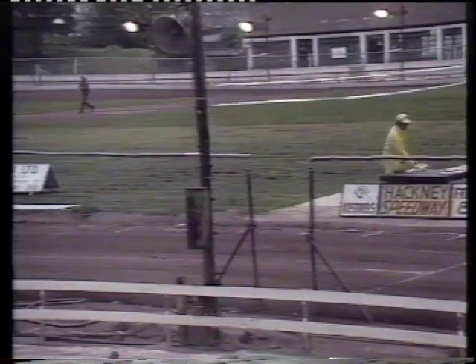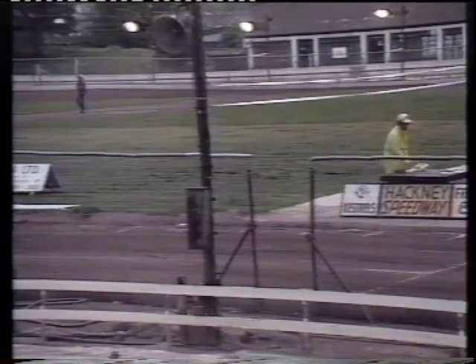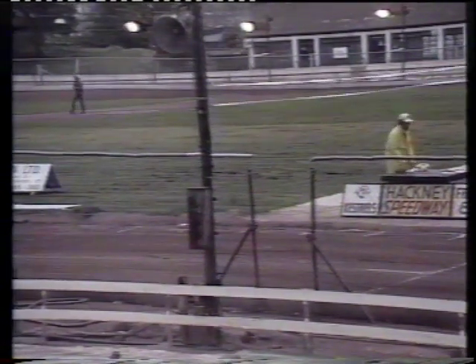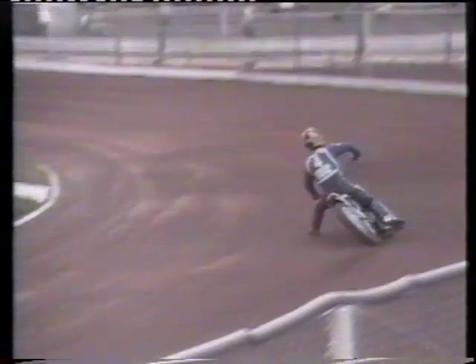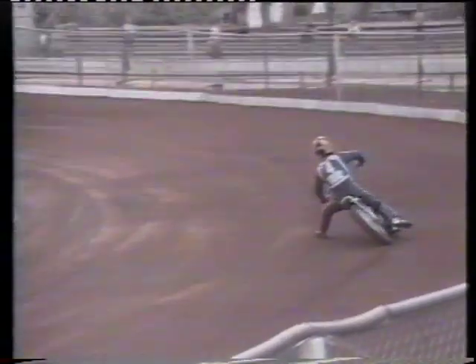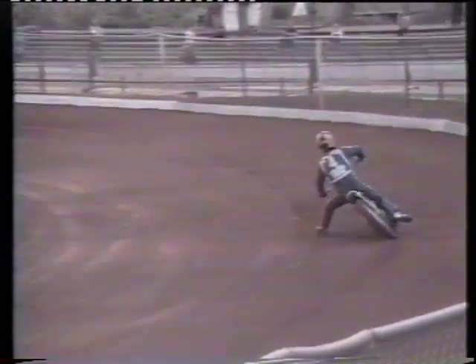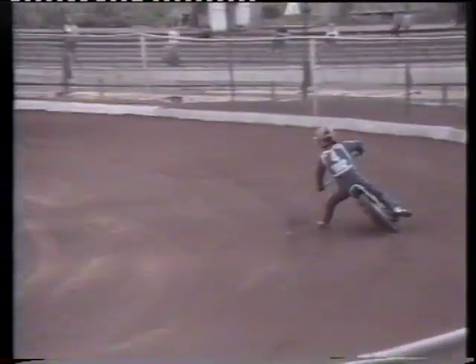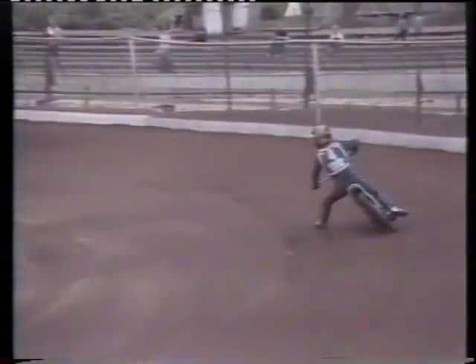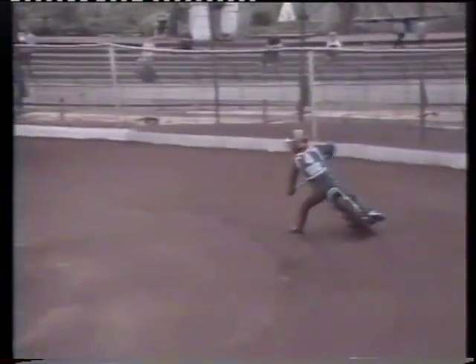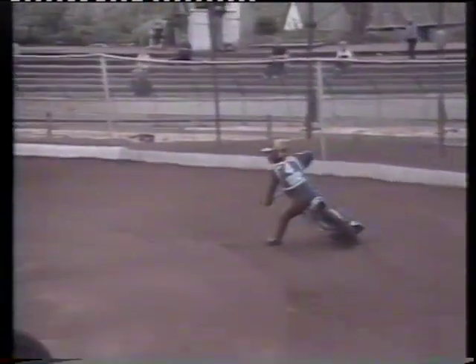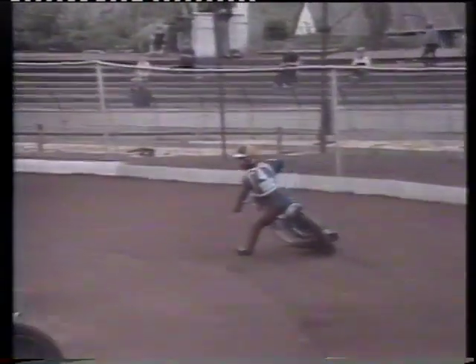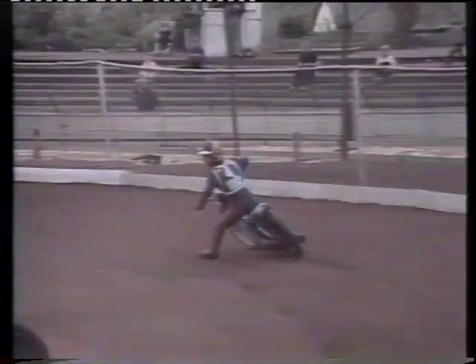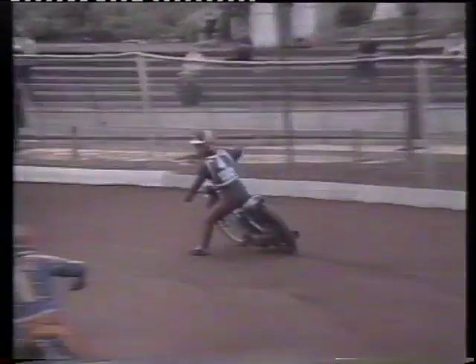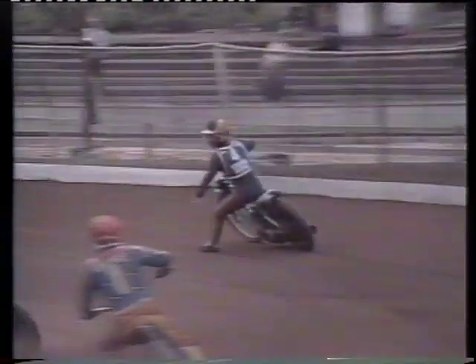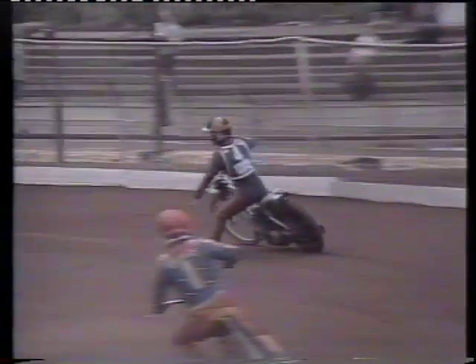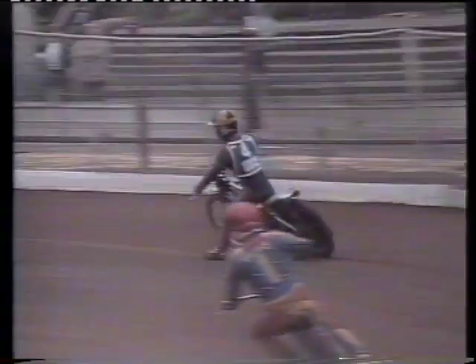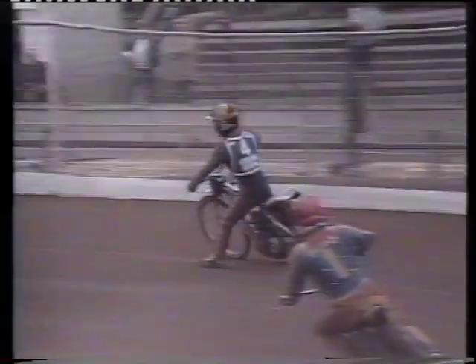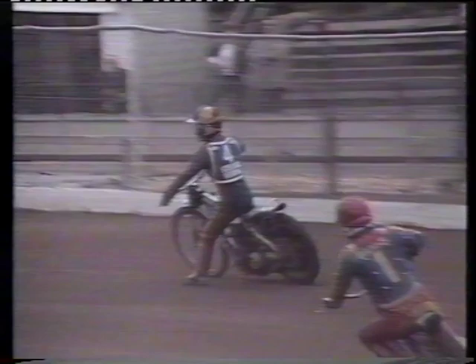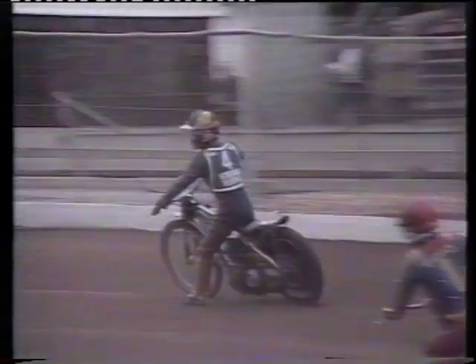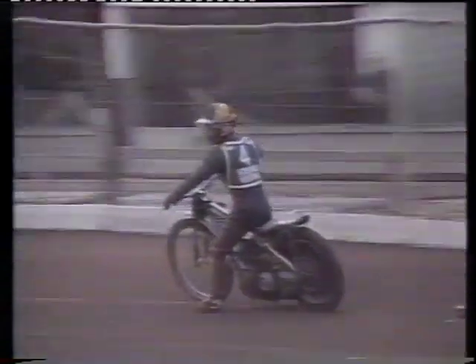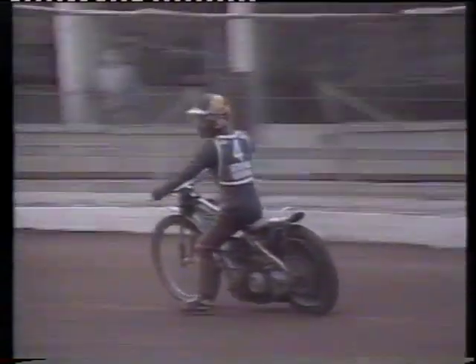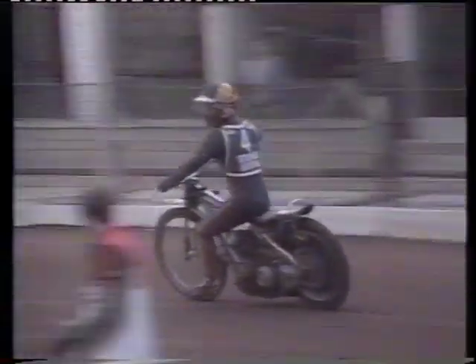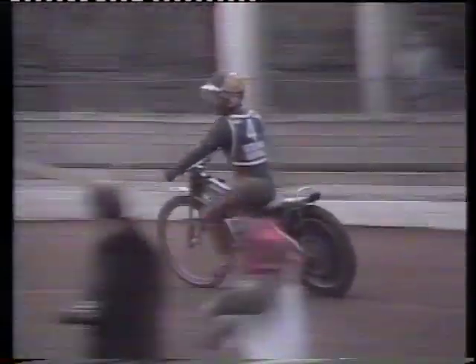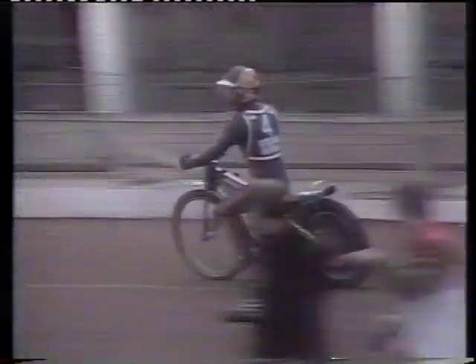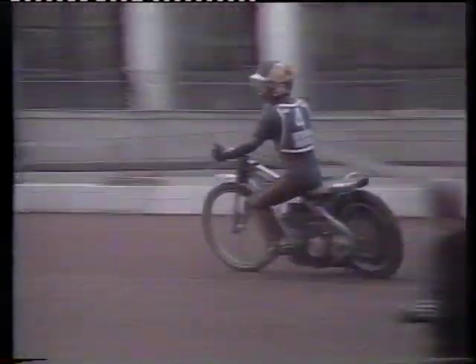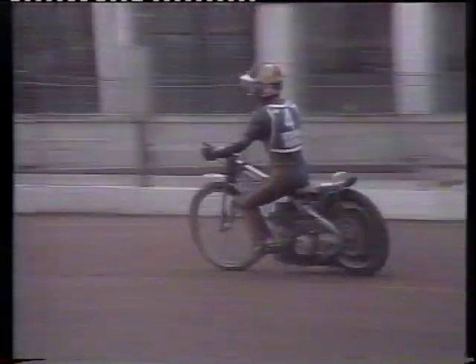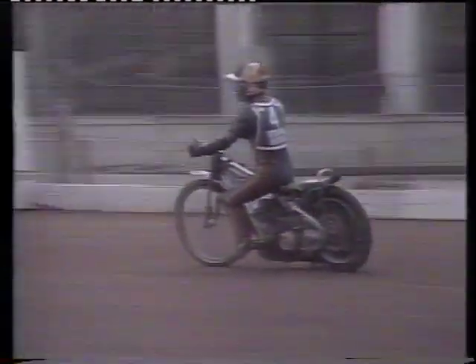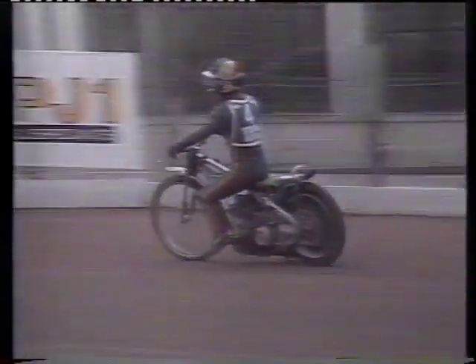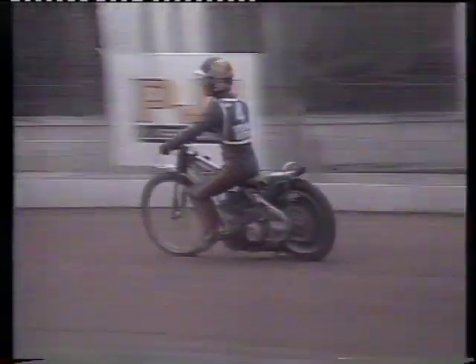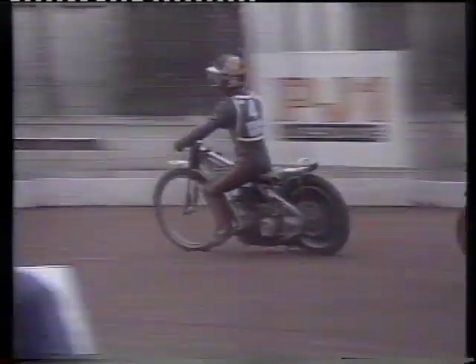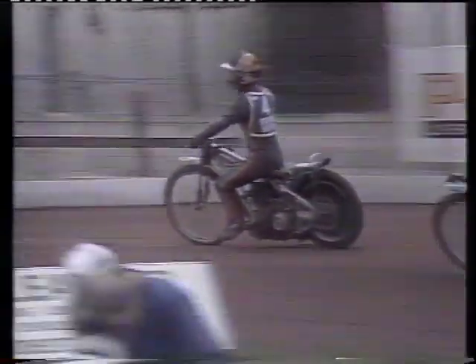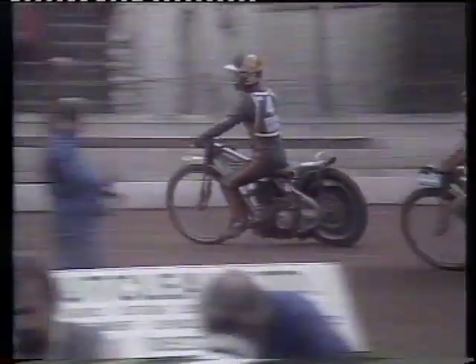Third in red, Trevor Banks — not often Banks gets third place here. And fourth in blue, completely out of it, young Mark Terry.